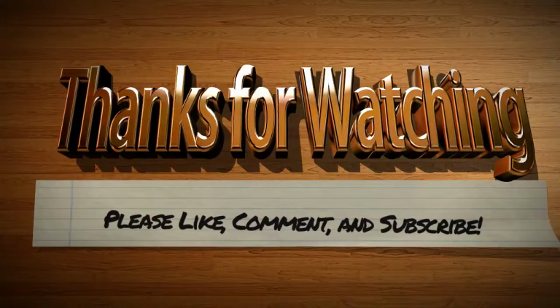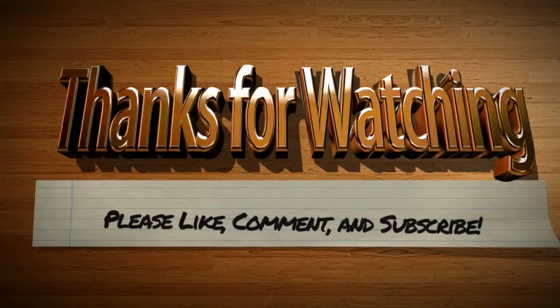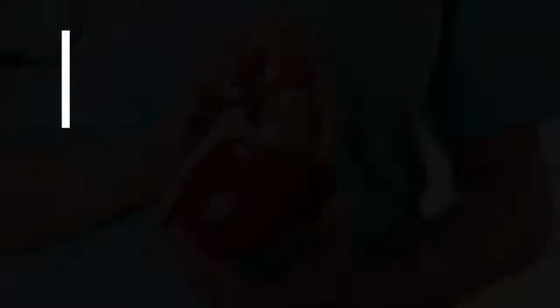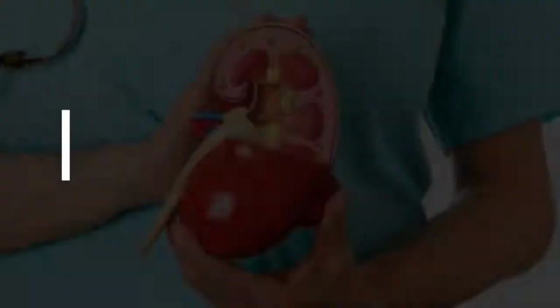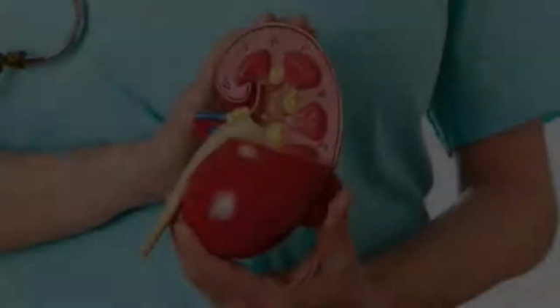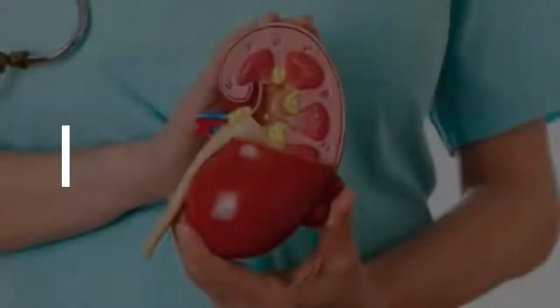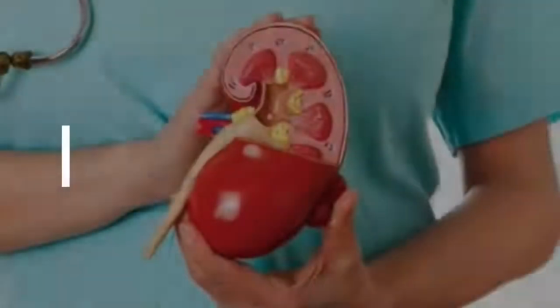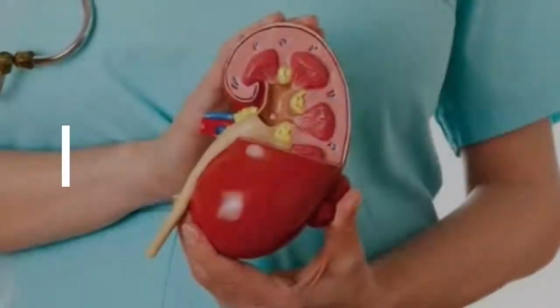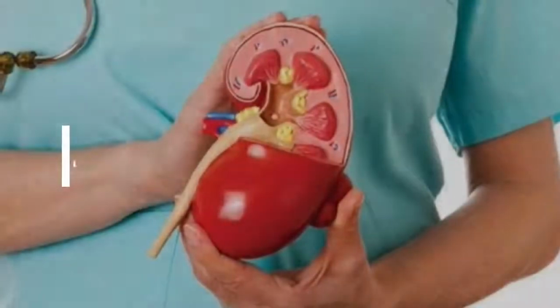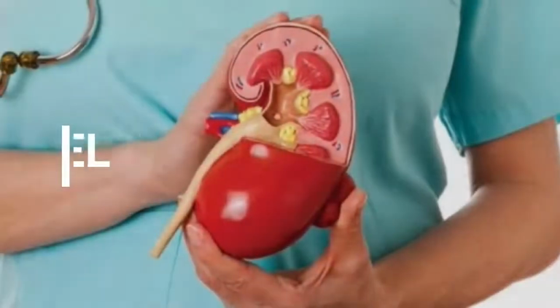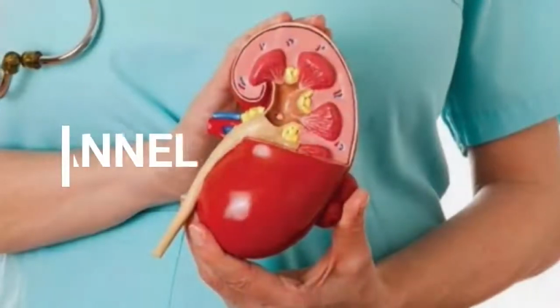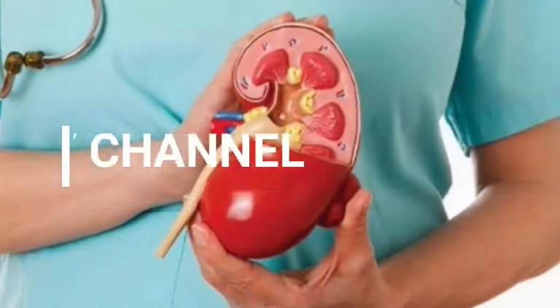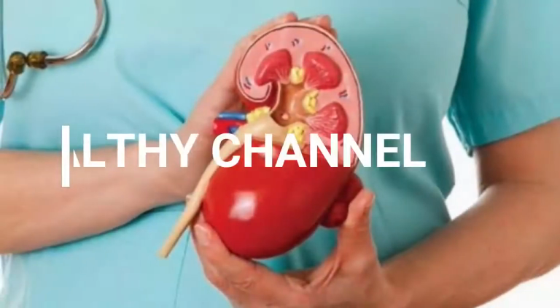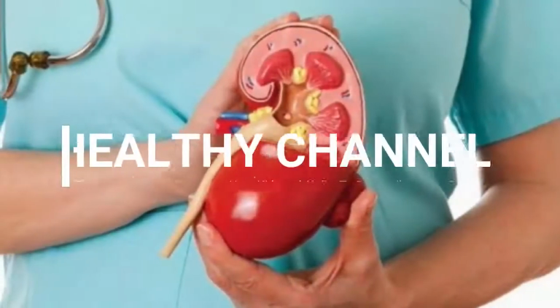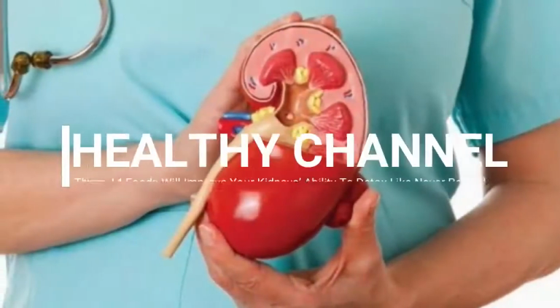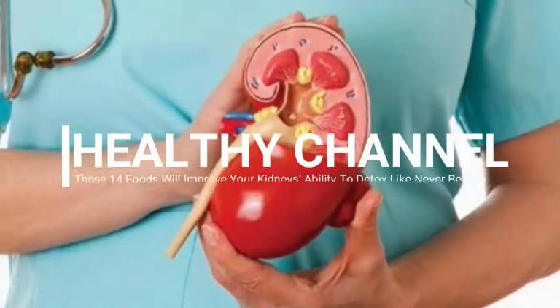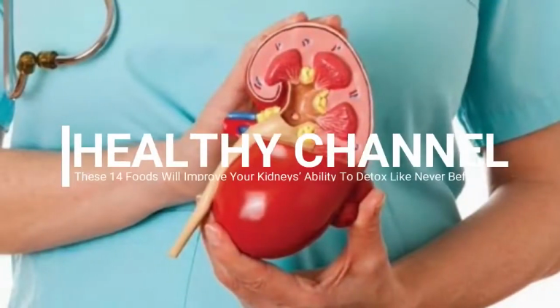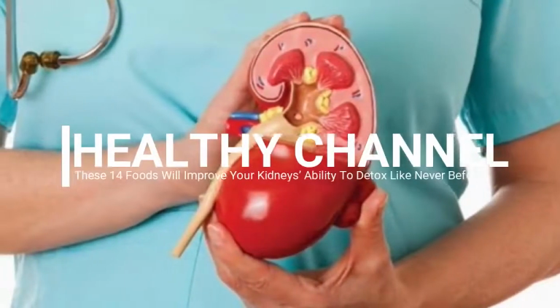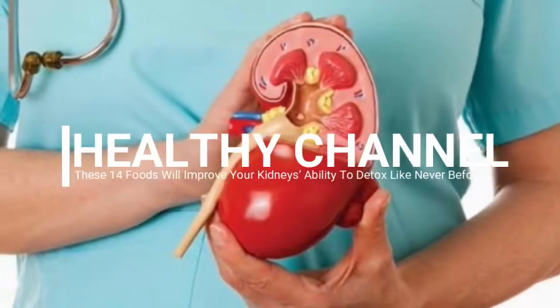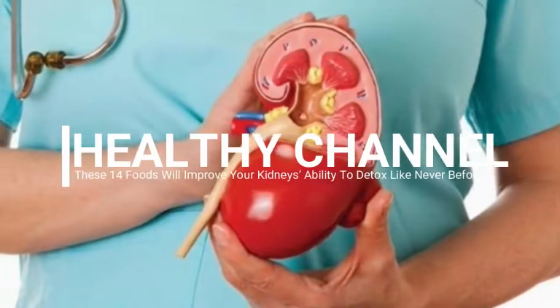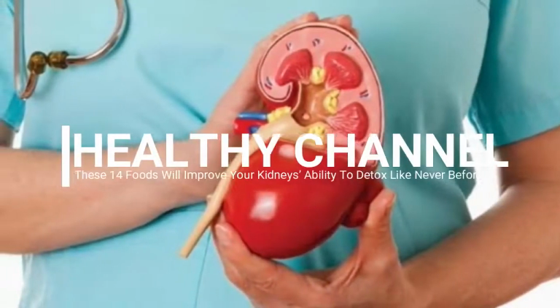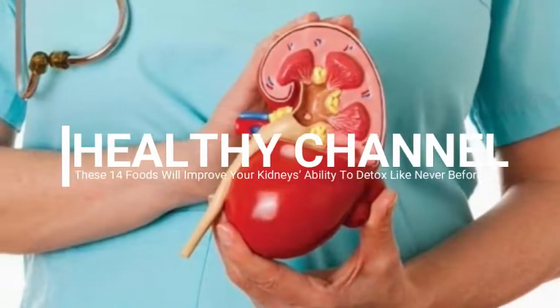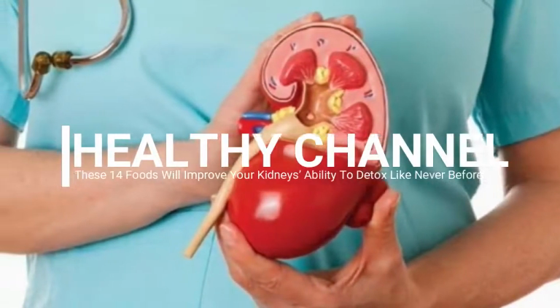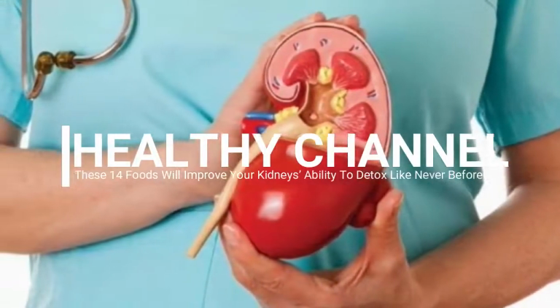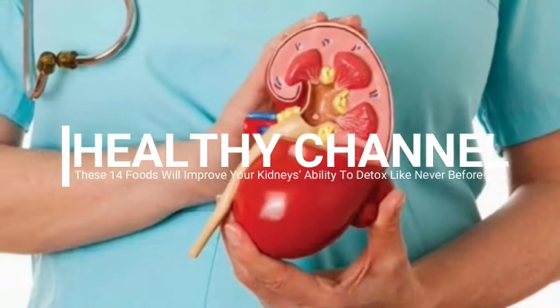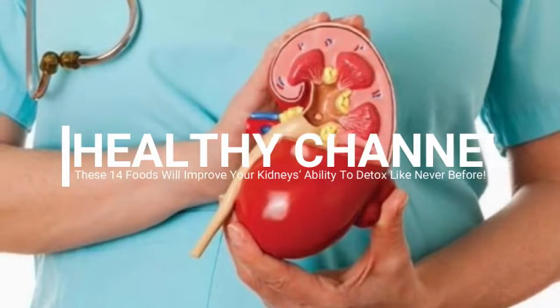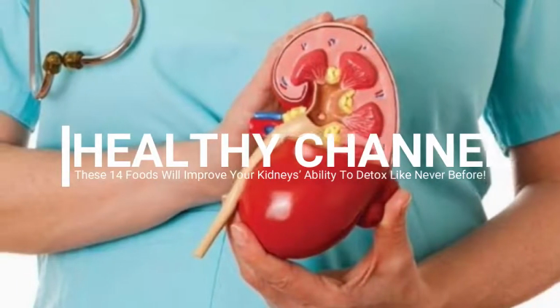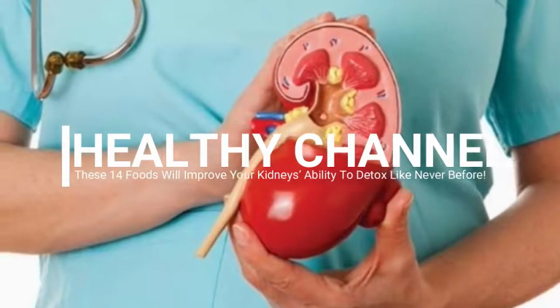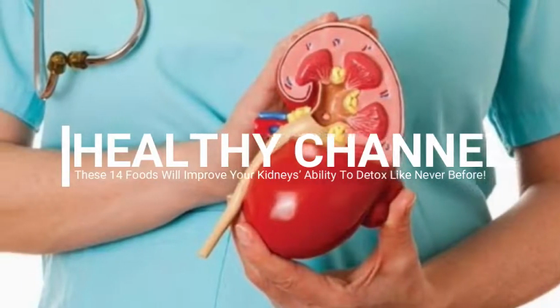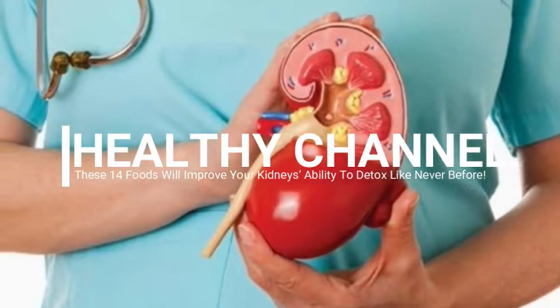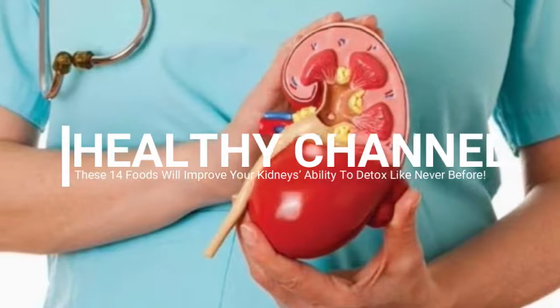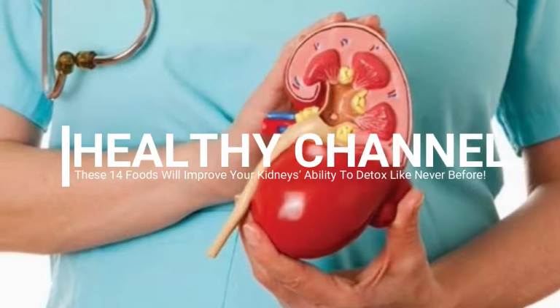These 14 foods will improve your kidneys' ability to detox like never before.